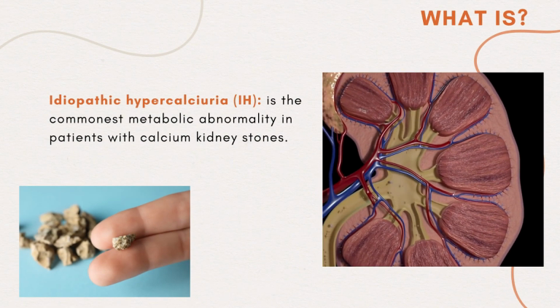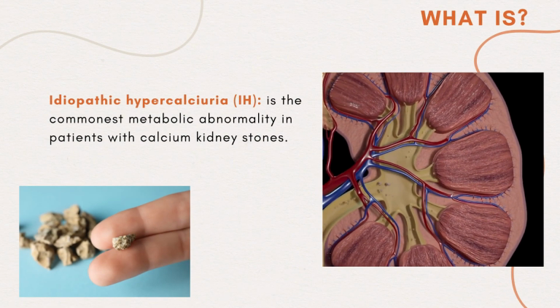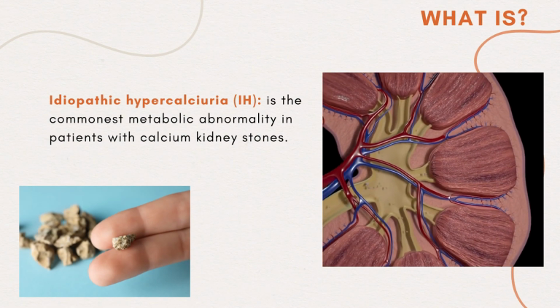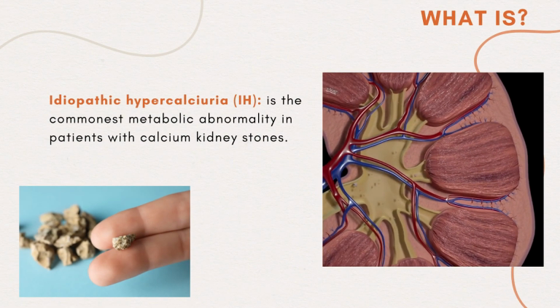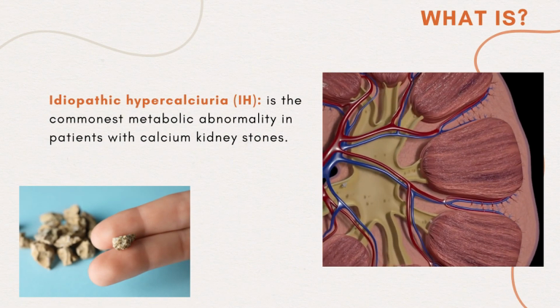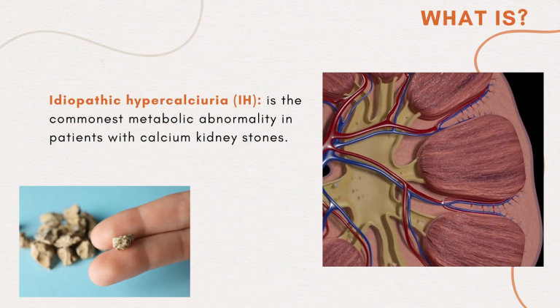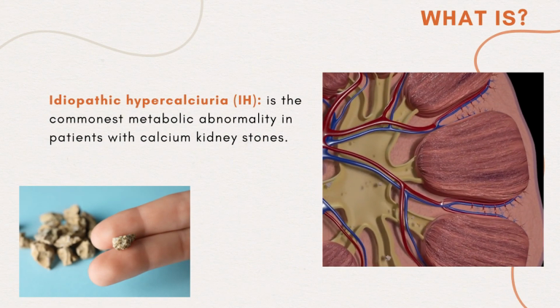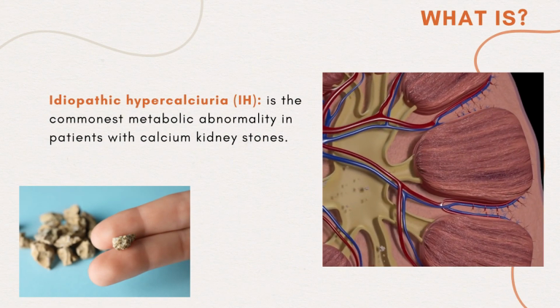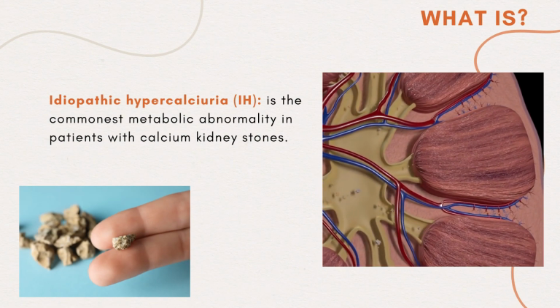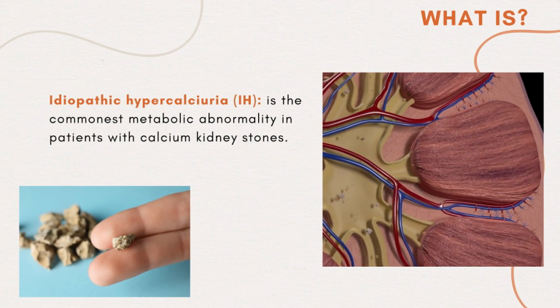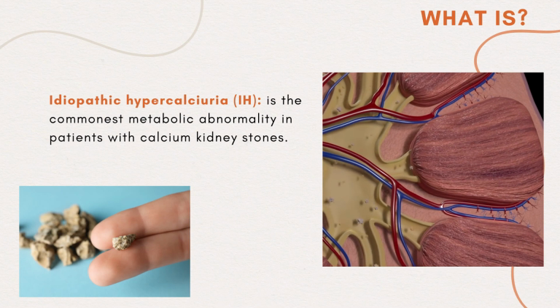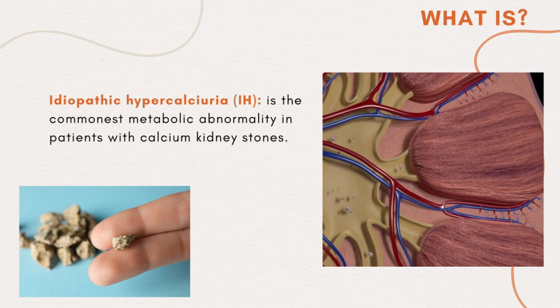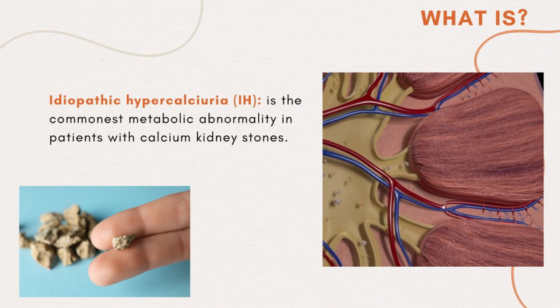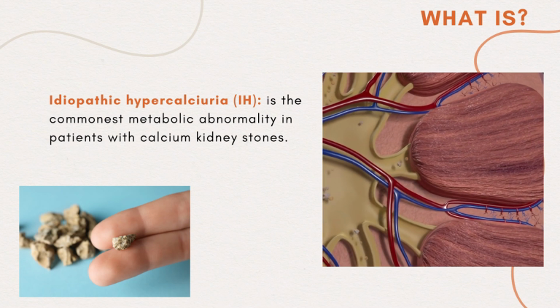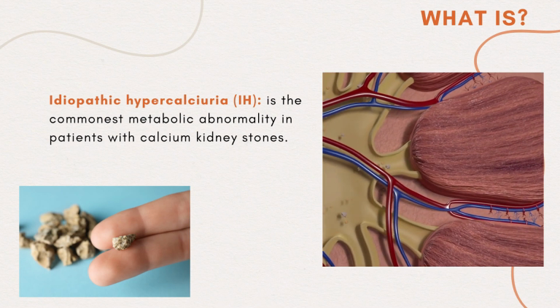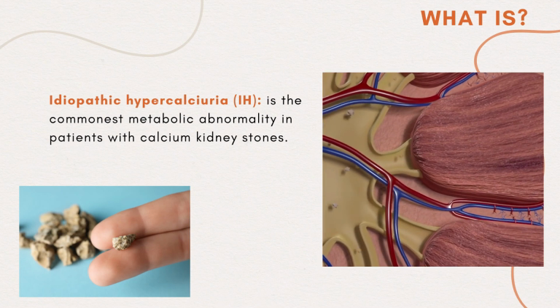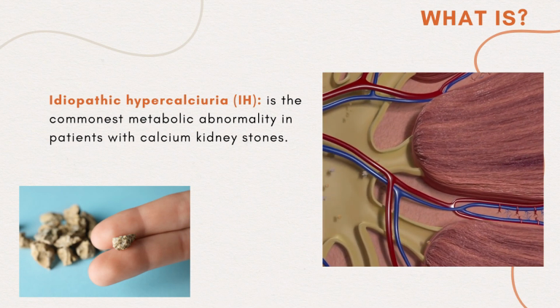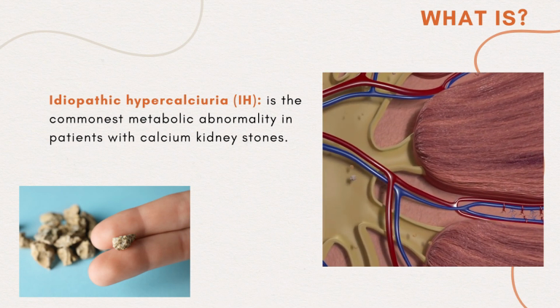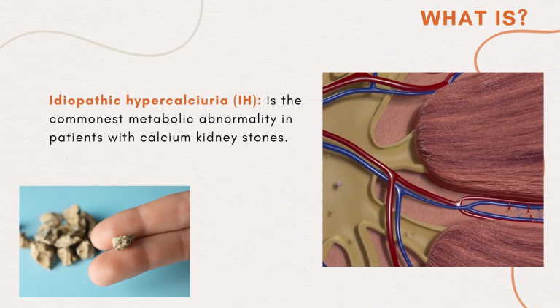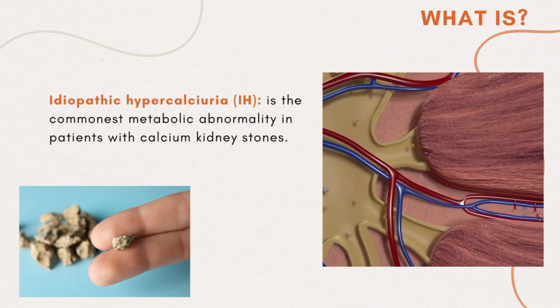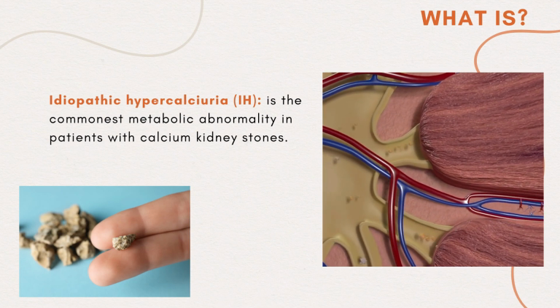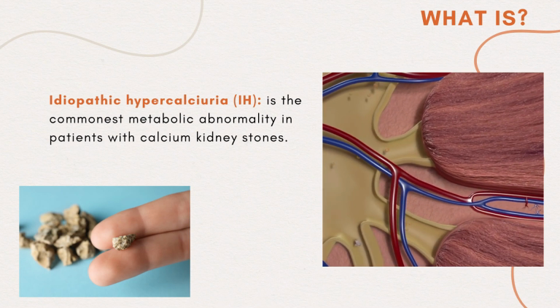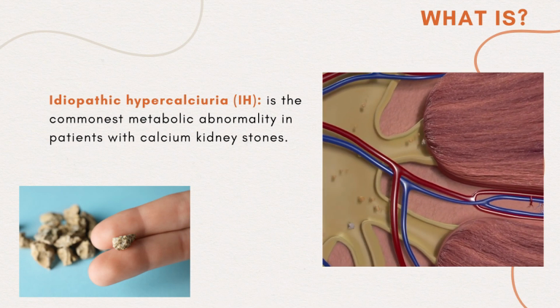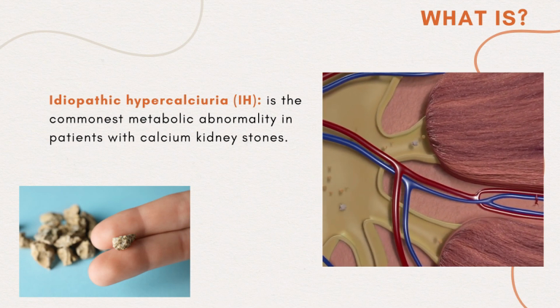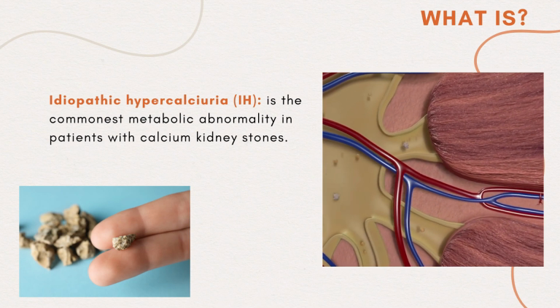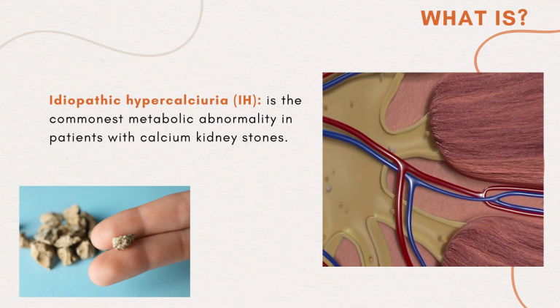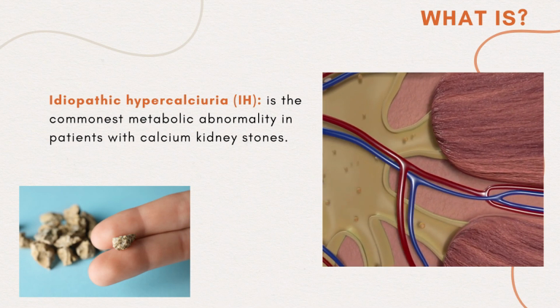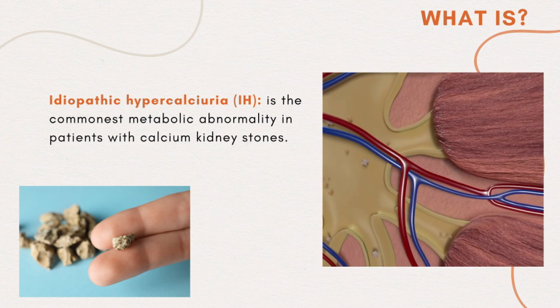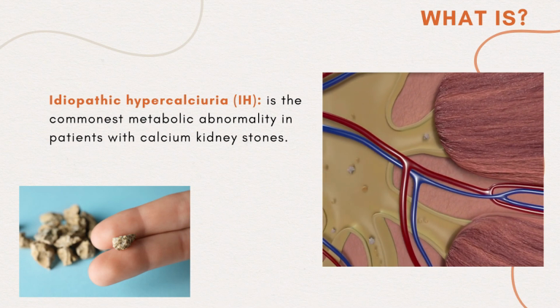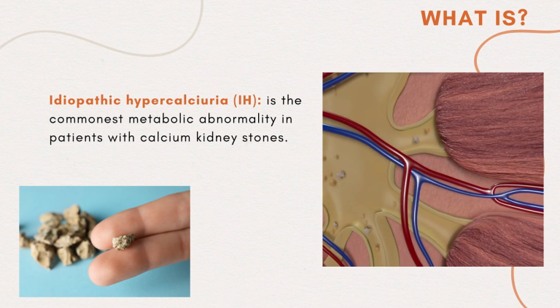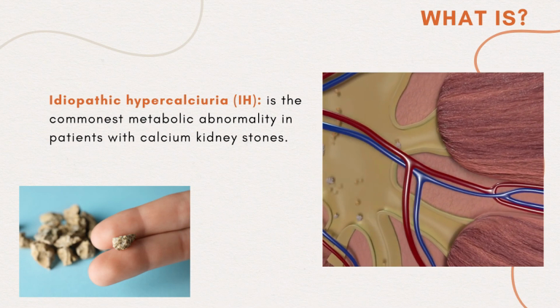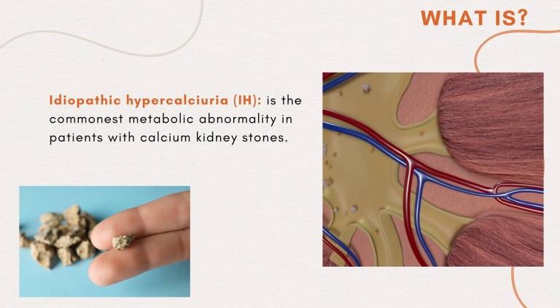Idiopathic hypercalciae (IH) is the commonest metabolic abnormality in patients with calcium kidney stones.